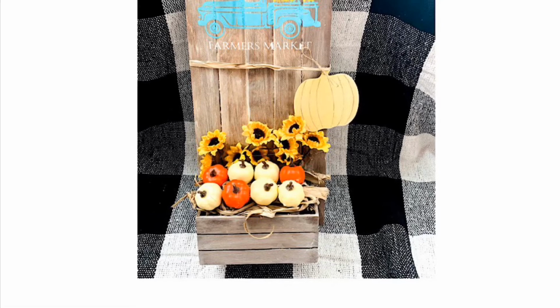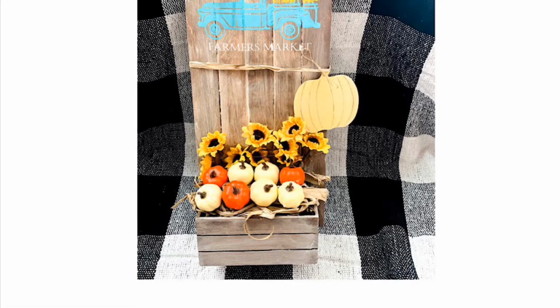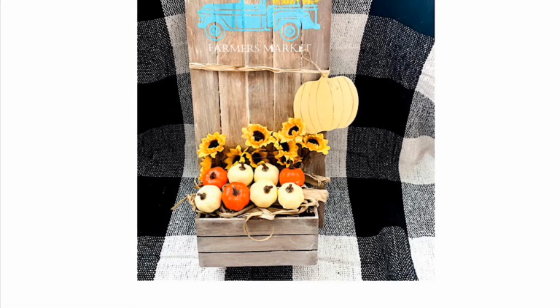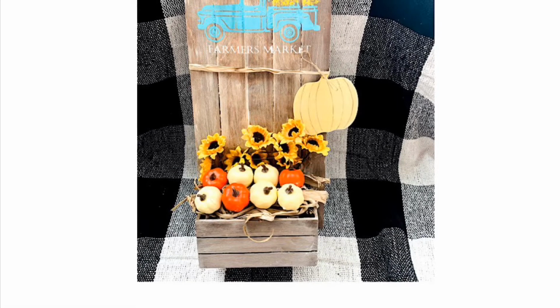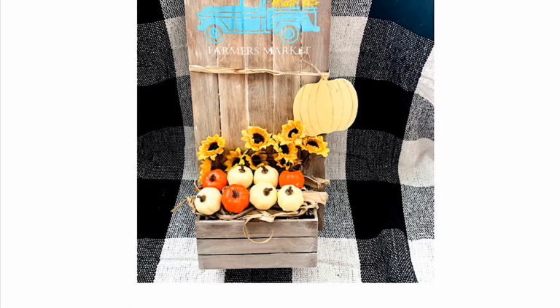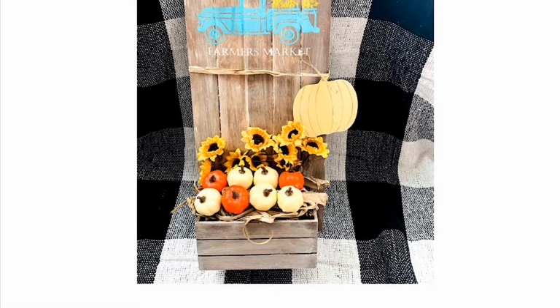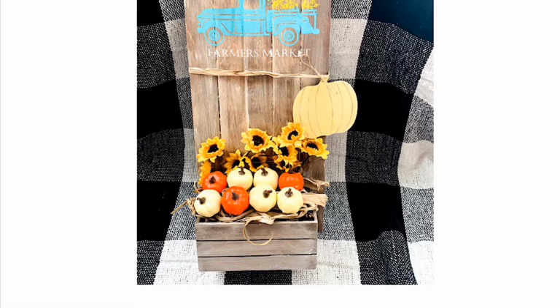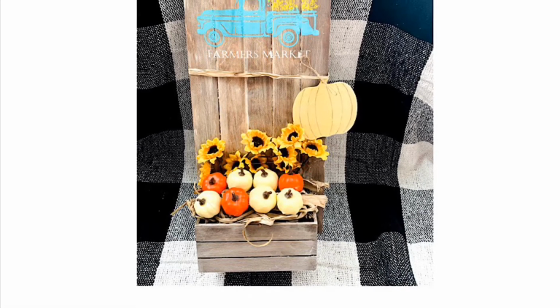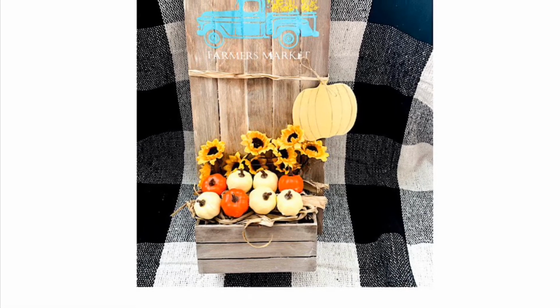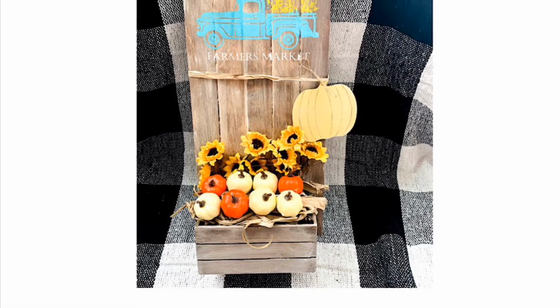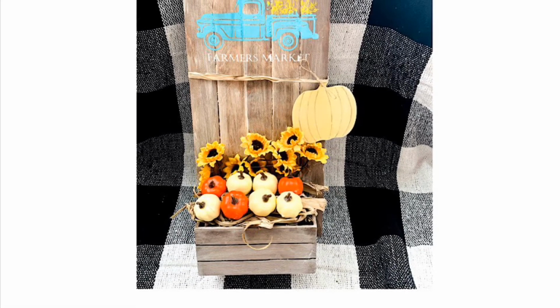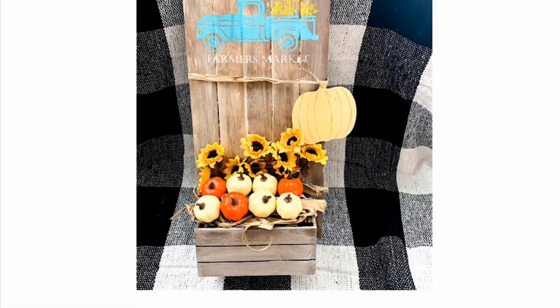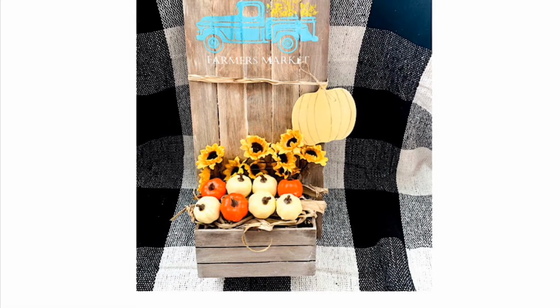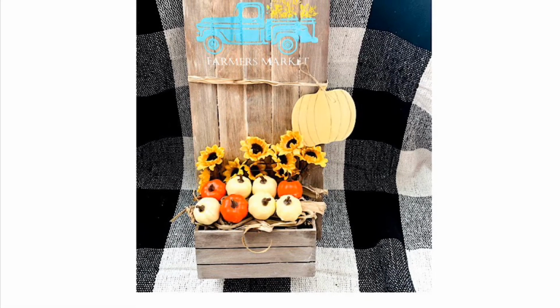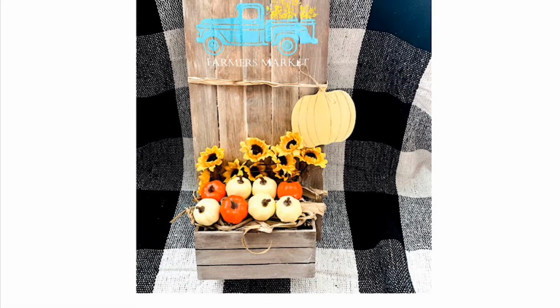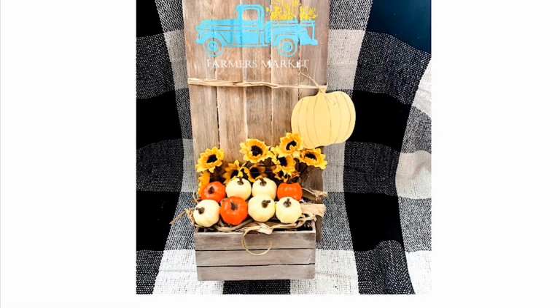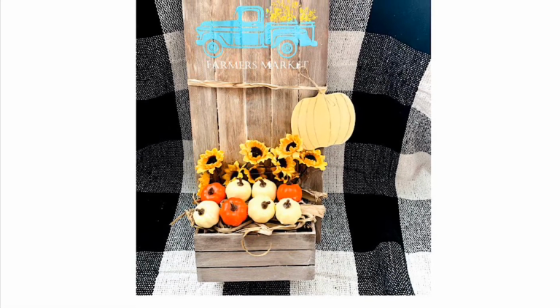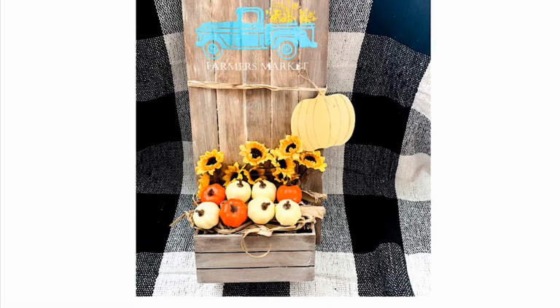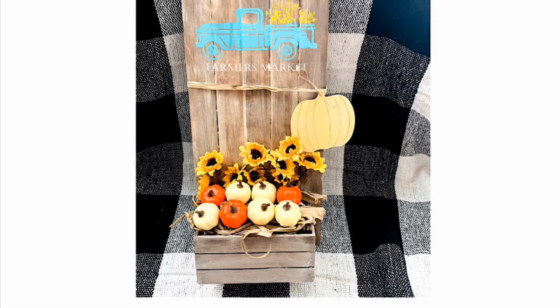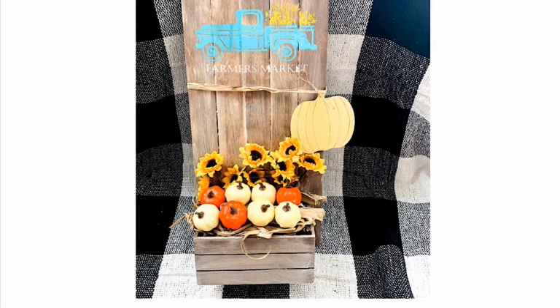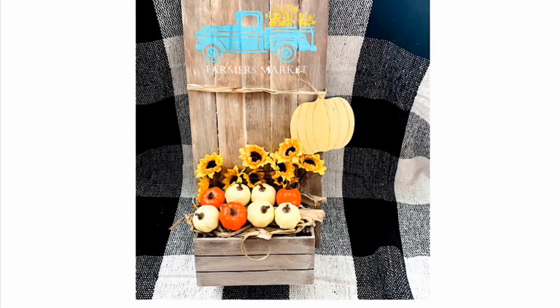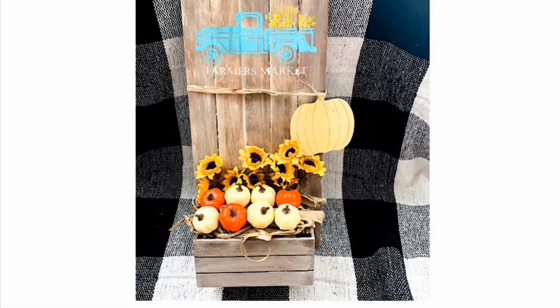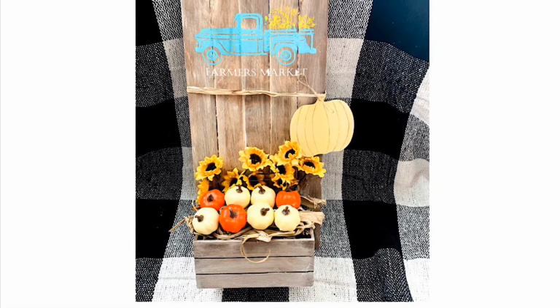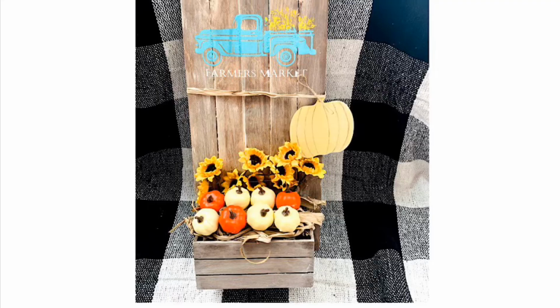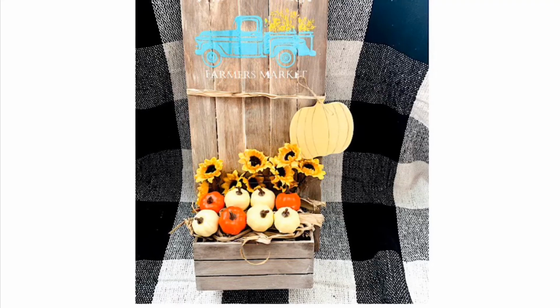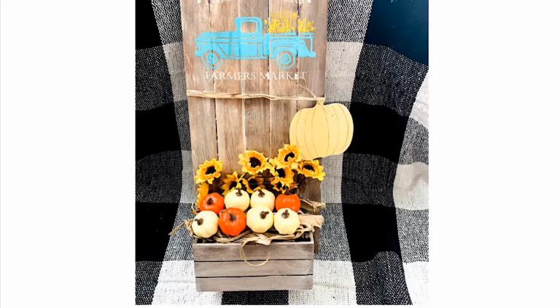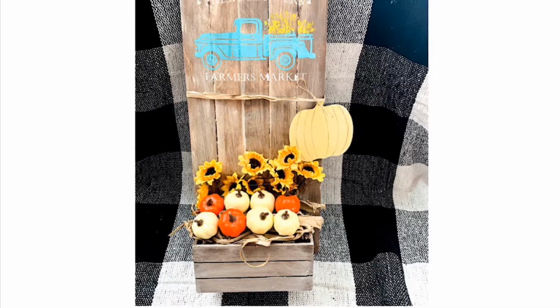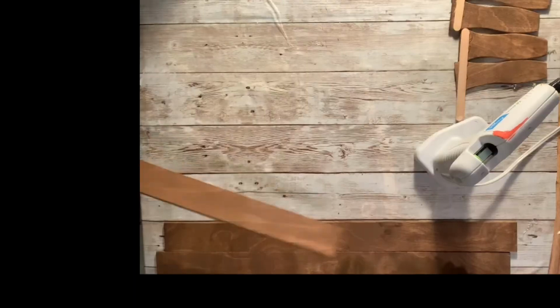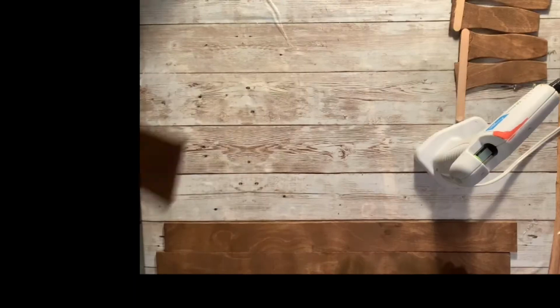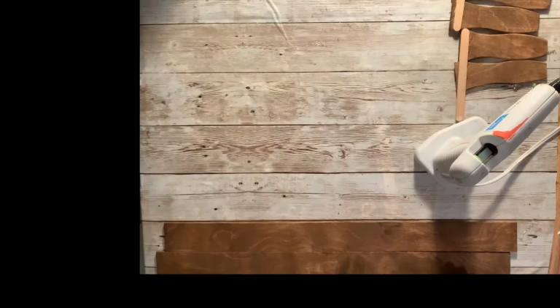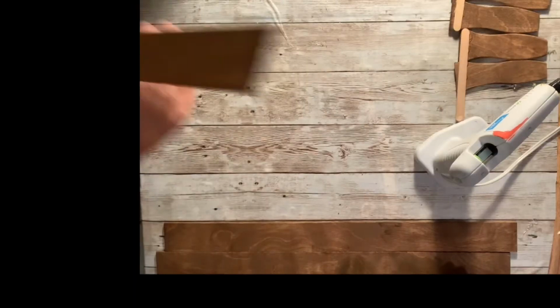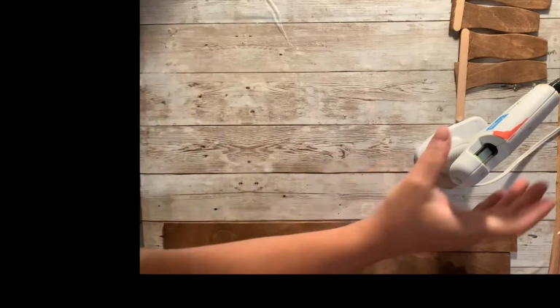Hey guys, I'm gonna show you how to make a farmhouse farmers market sign that's perfect for fall.